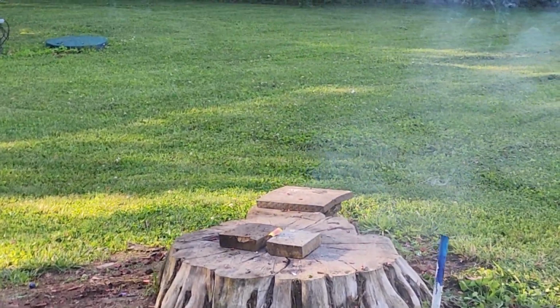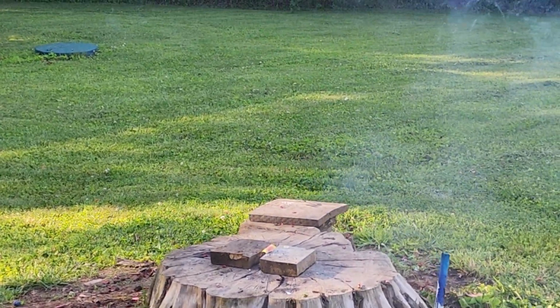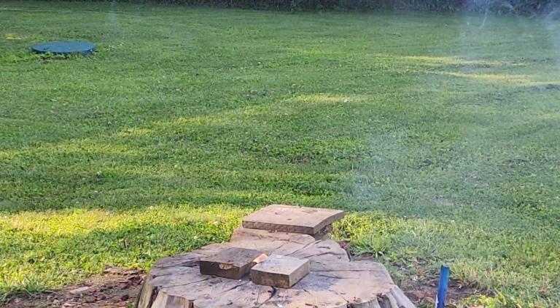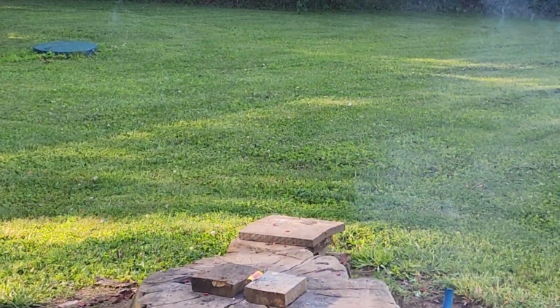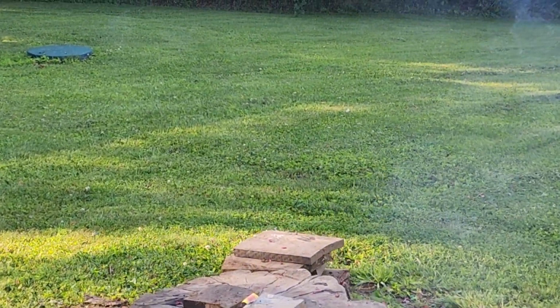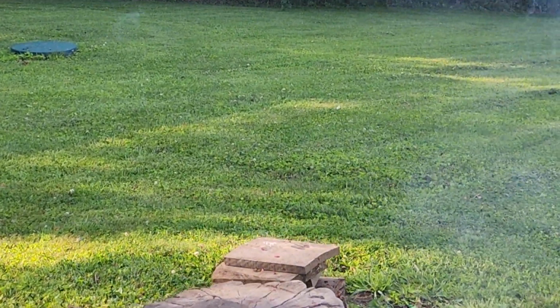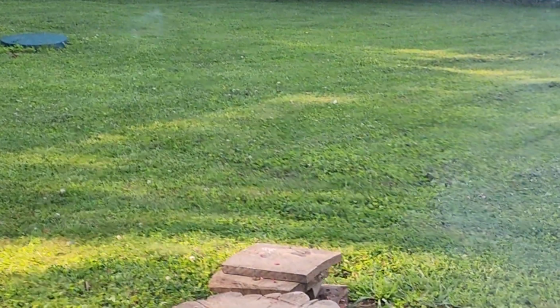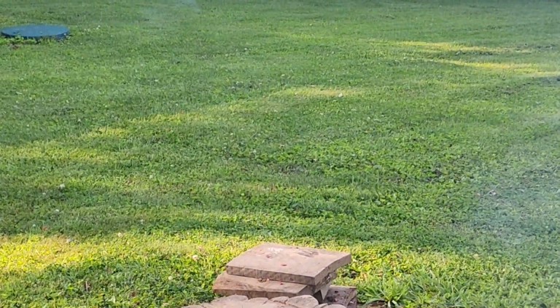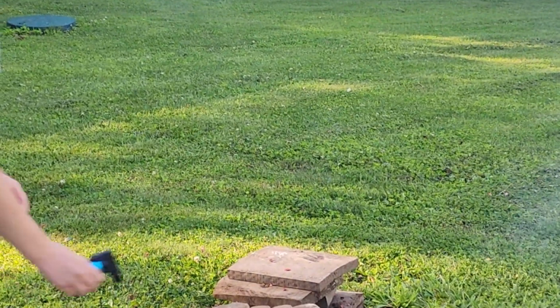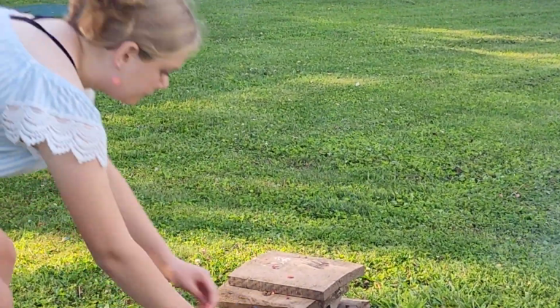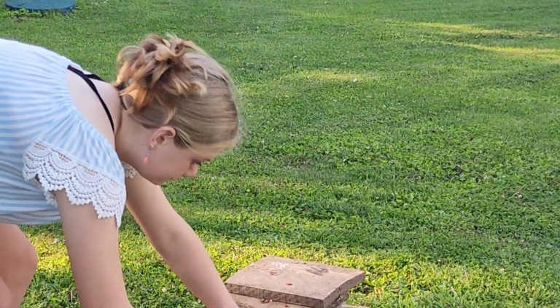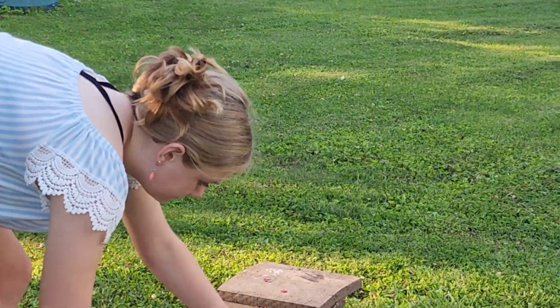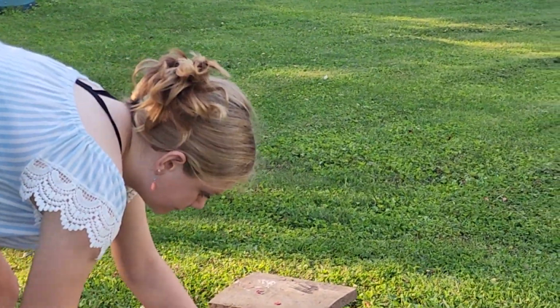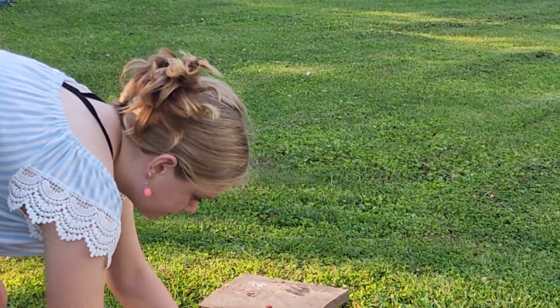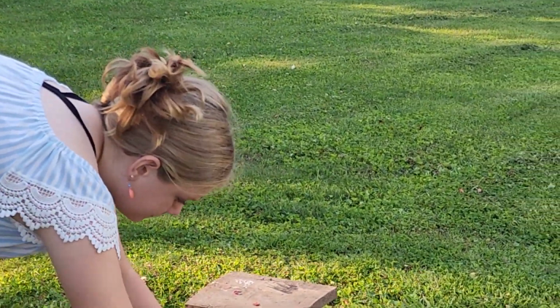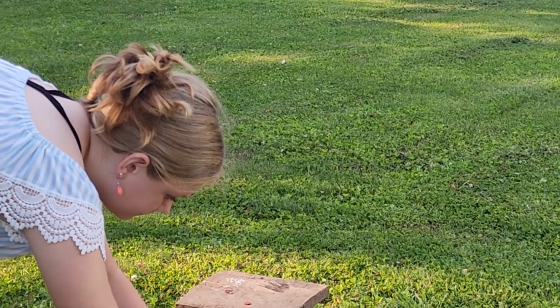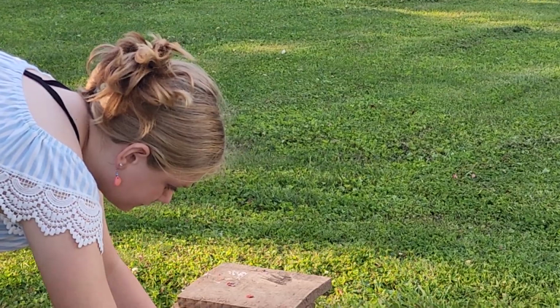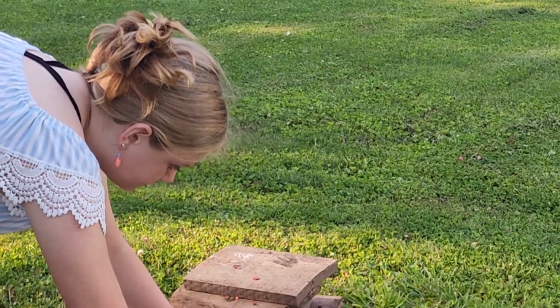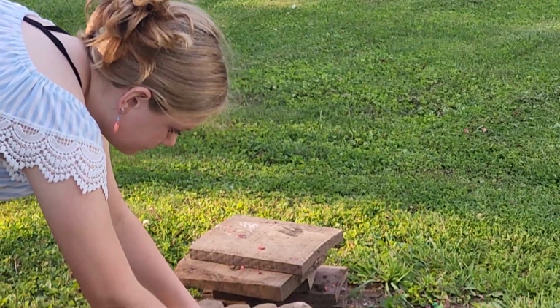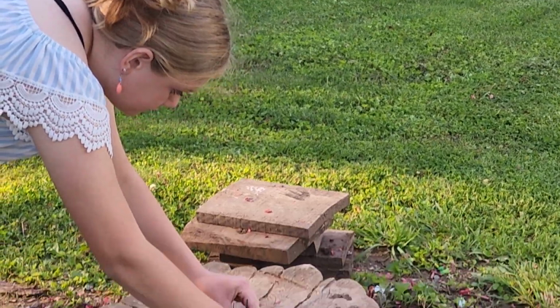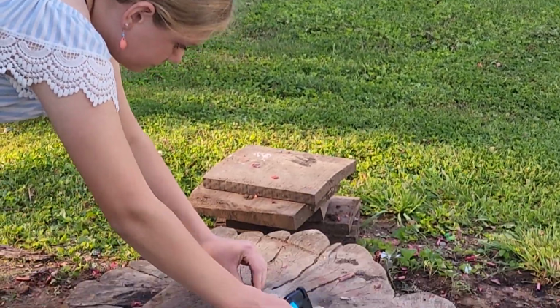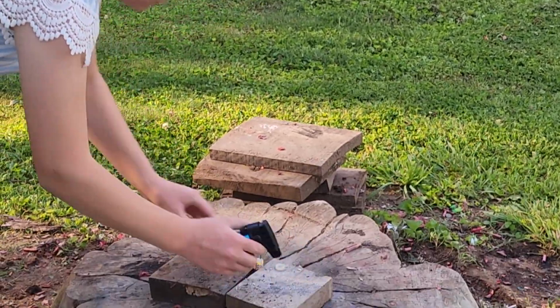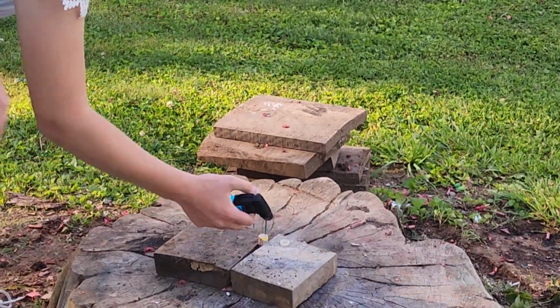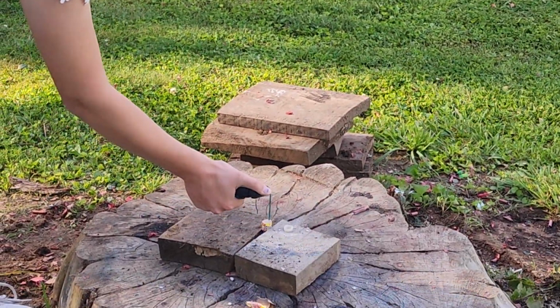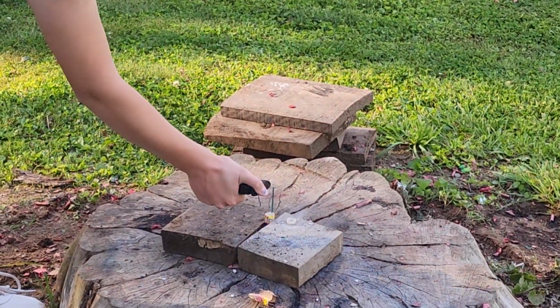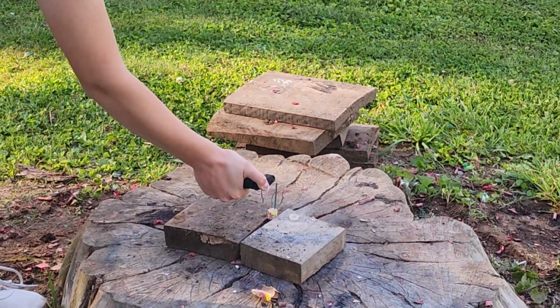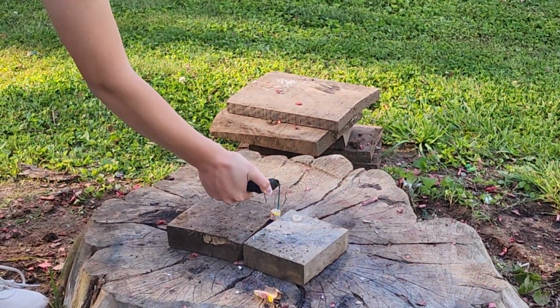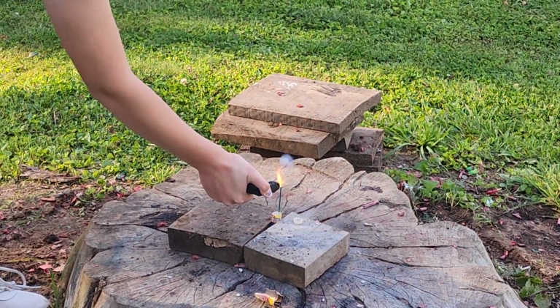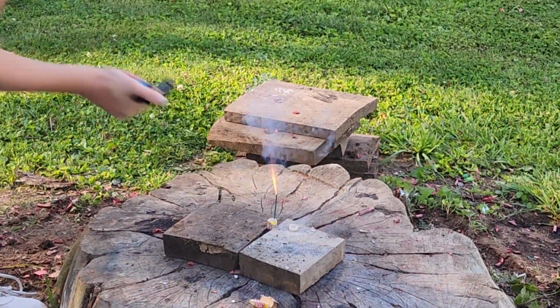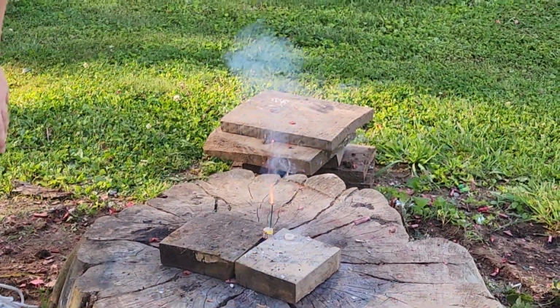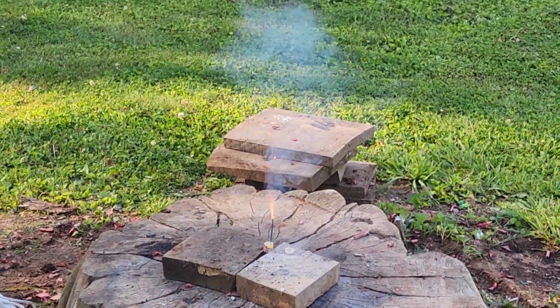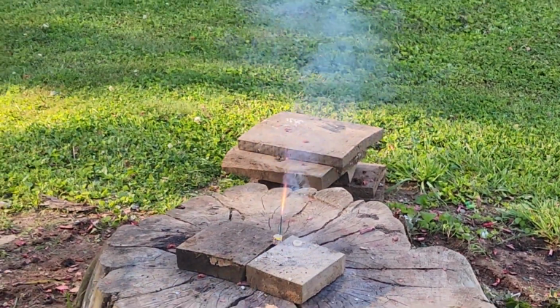Worked perfectly, guys. We're gonna go ahead and light up the second one. All right, here we go.